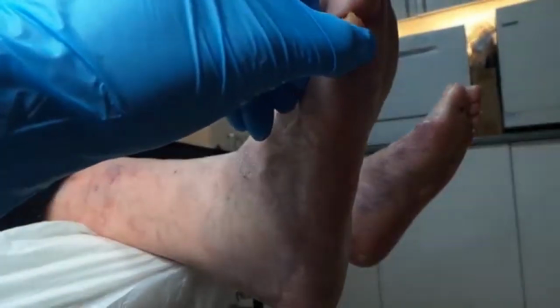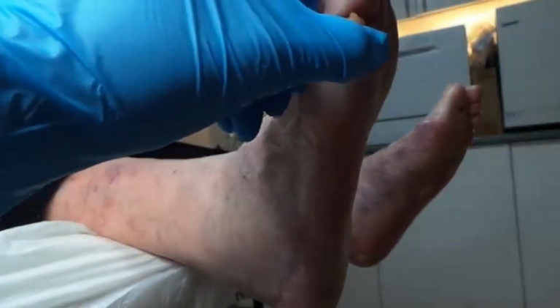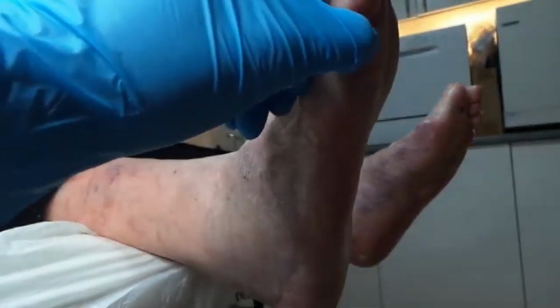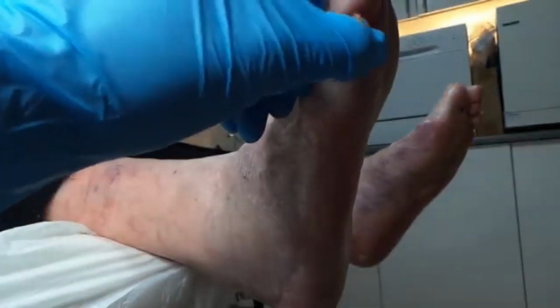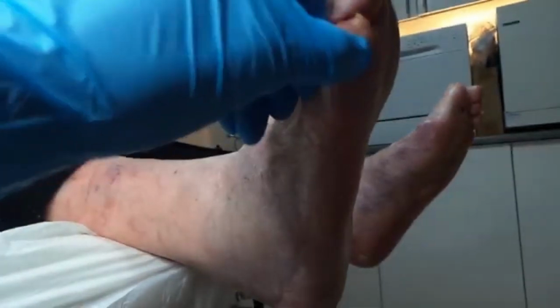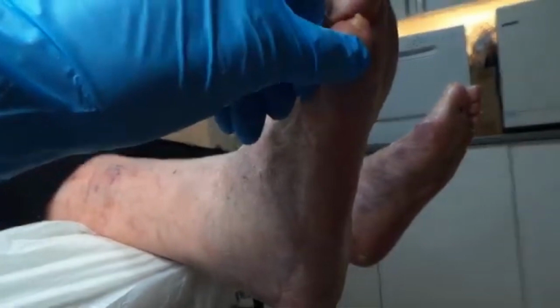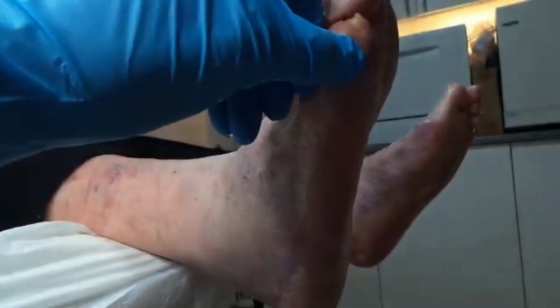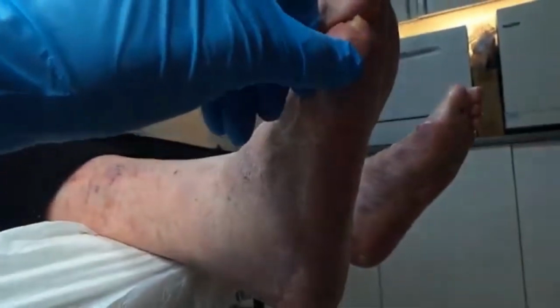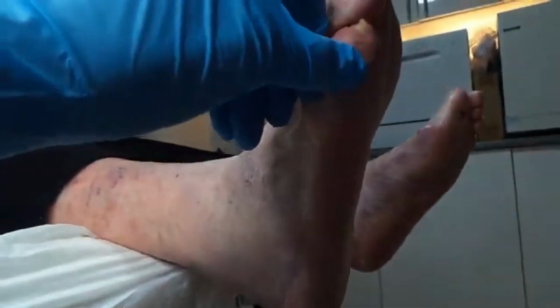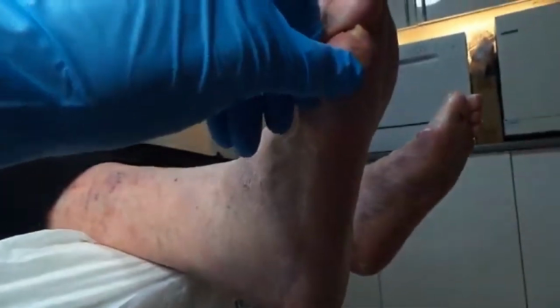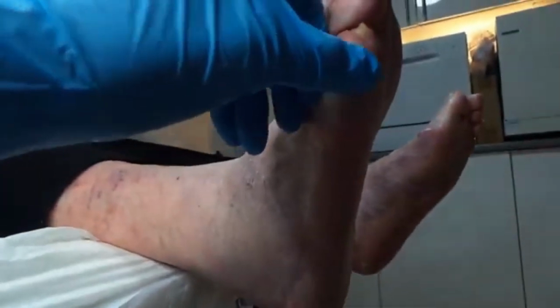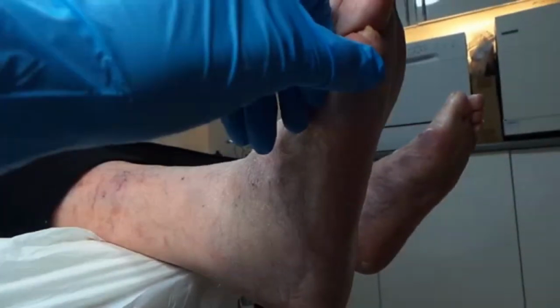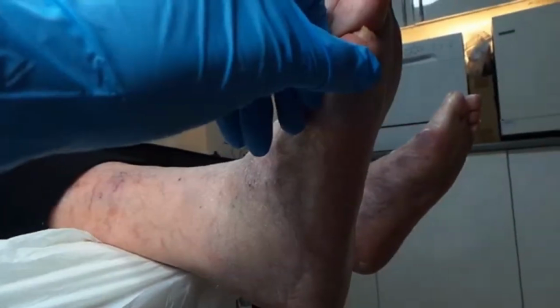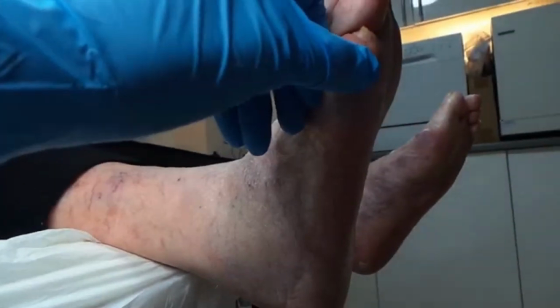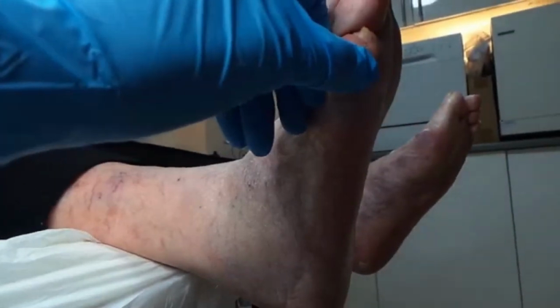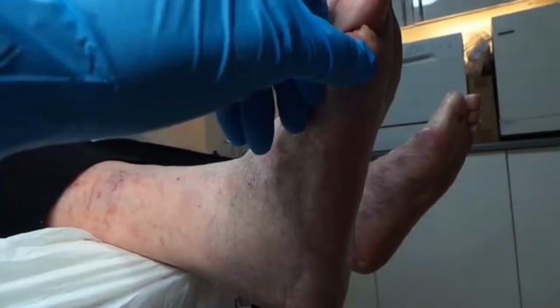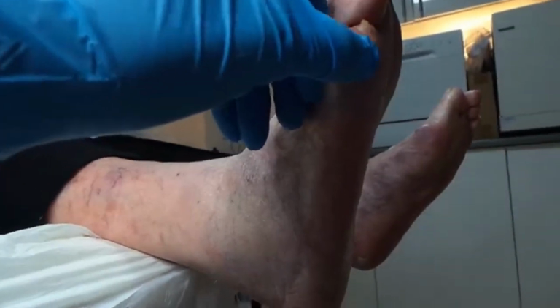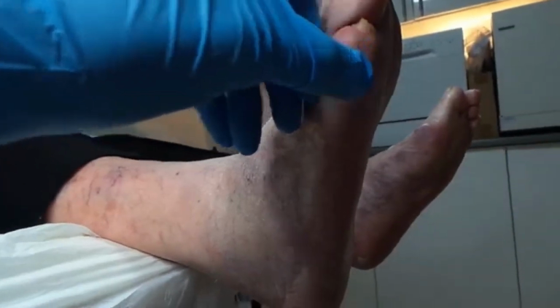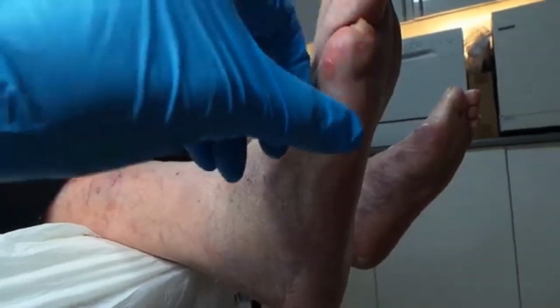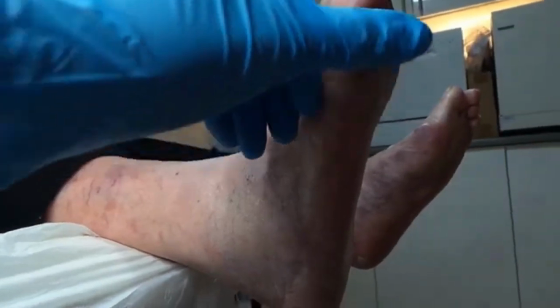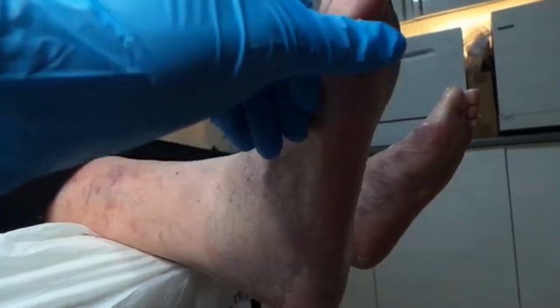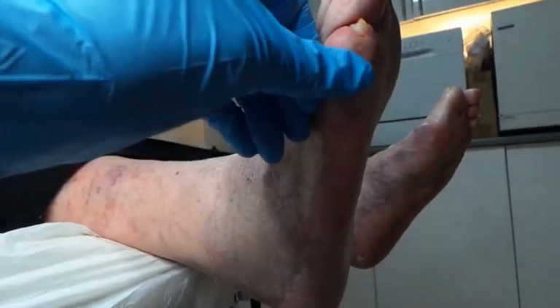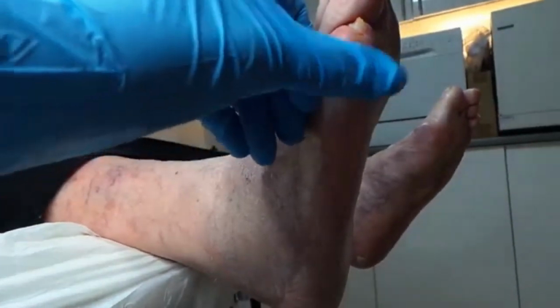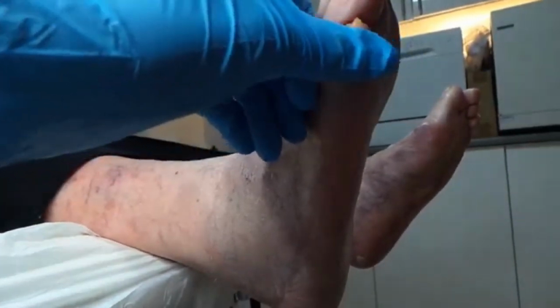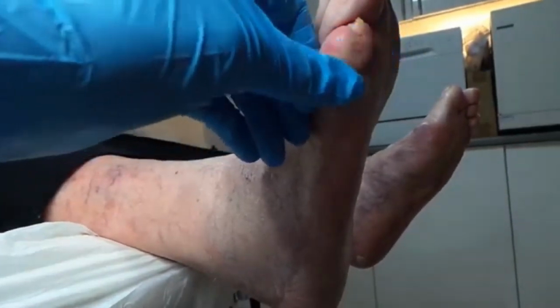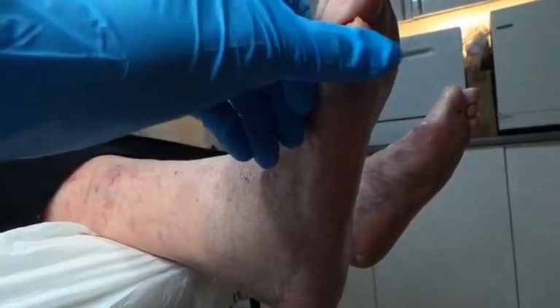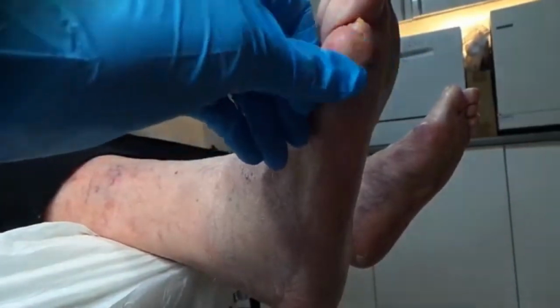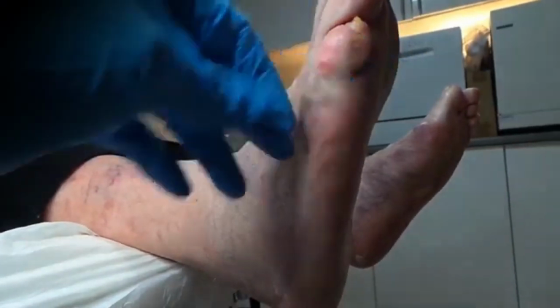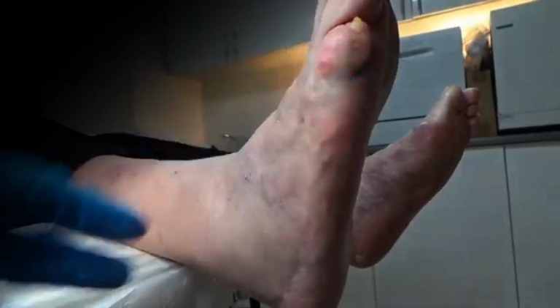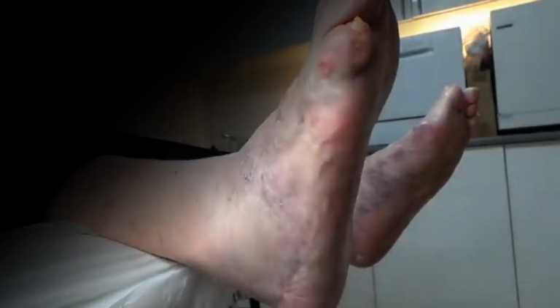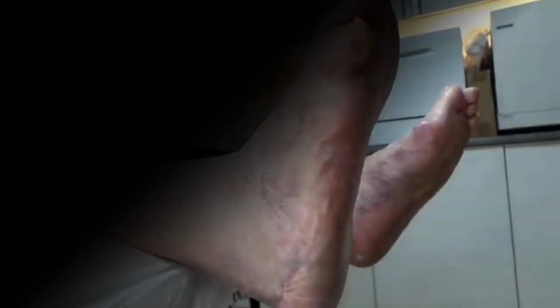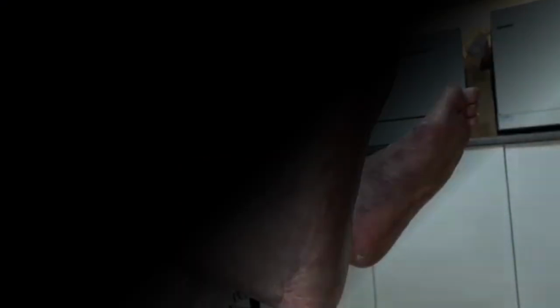How does that feel? That feels better. Is that okay? Oh, that's good — it's a little bit tender, but I'm going to put some padding on for you then.